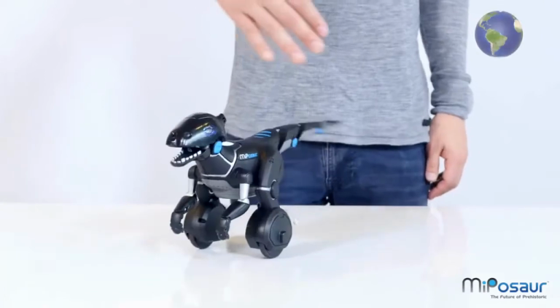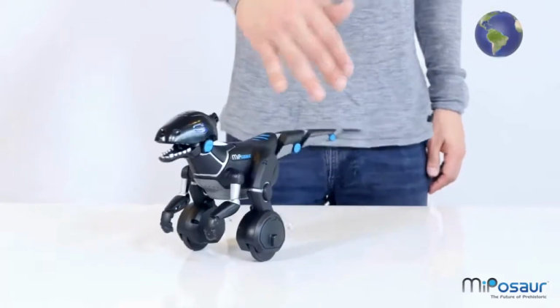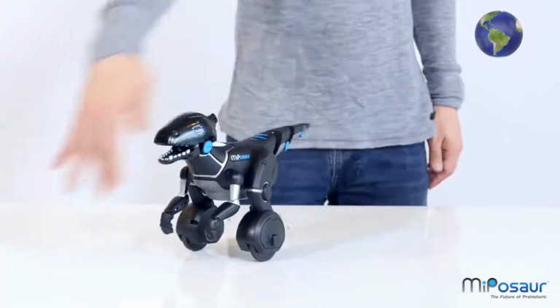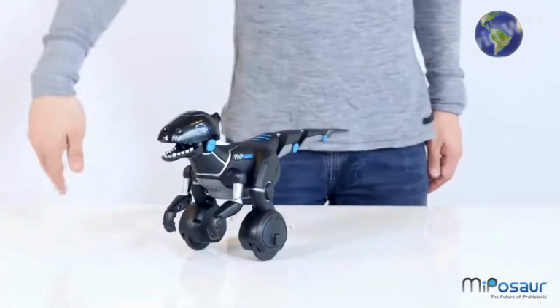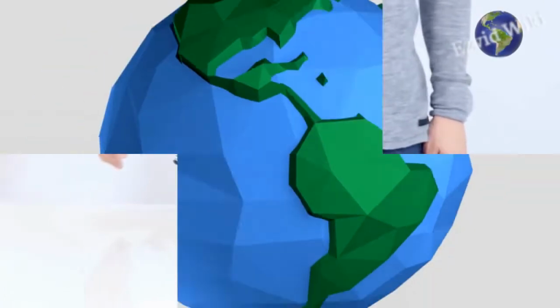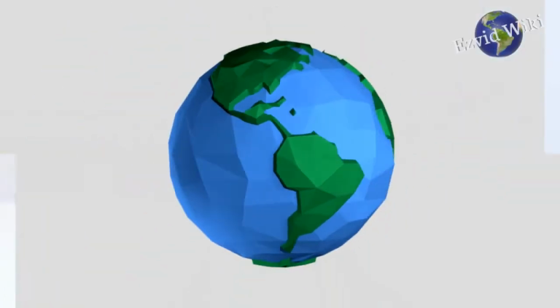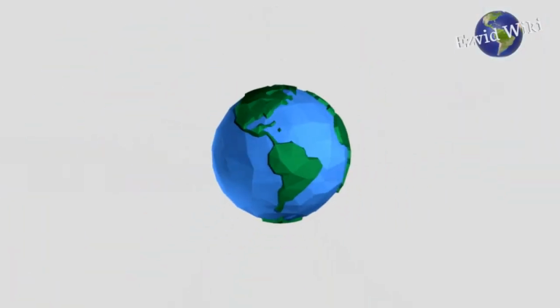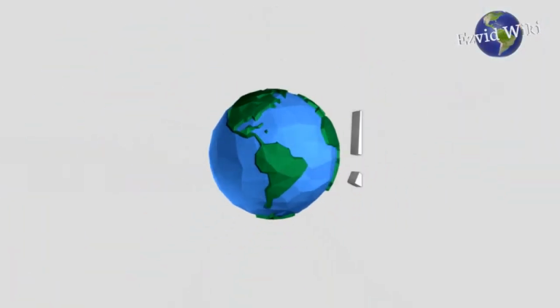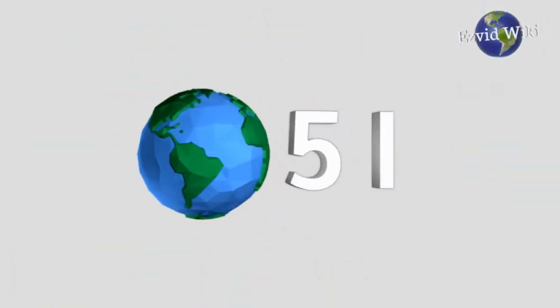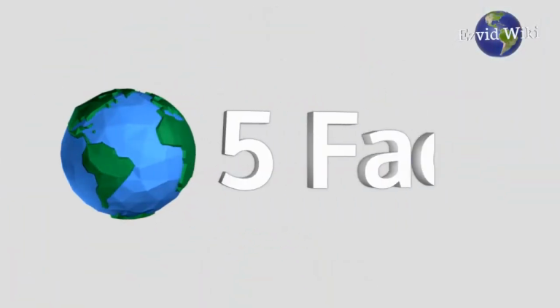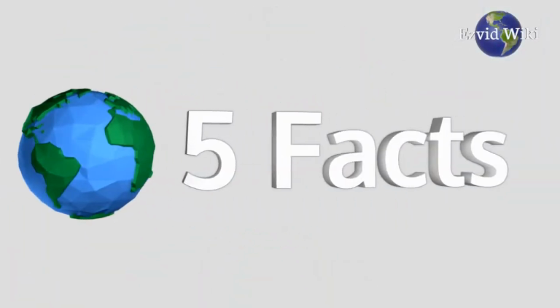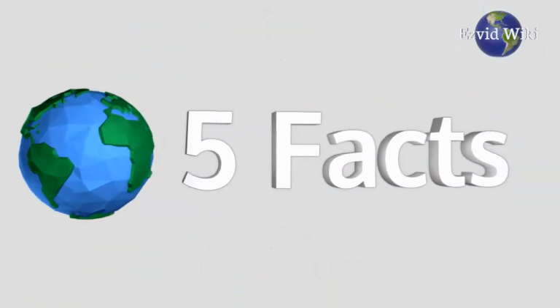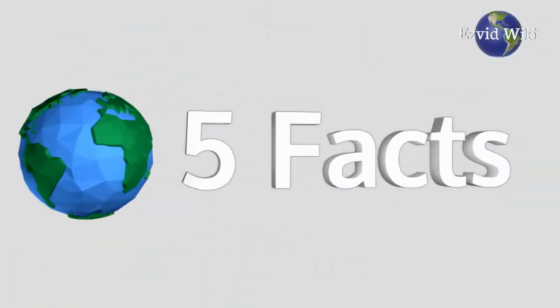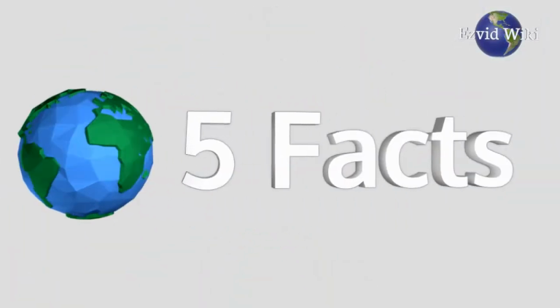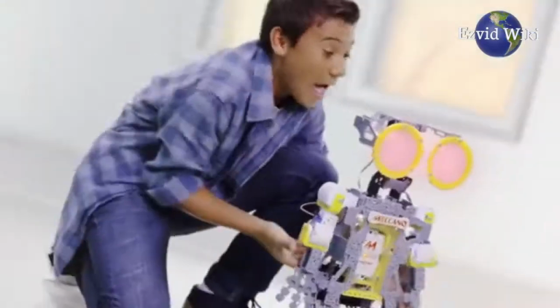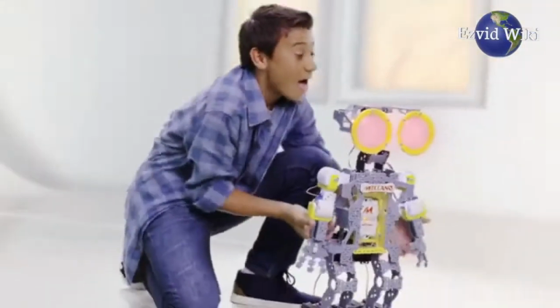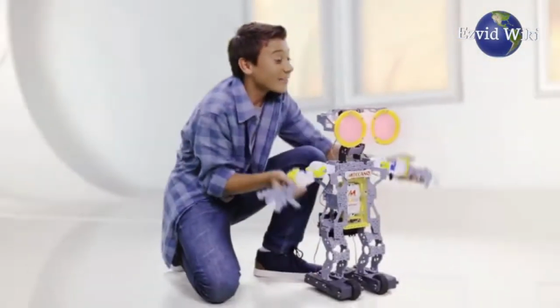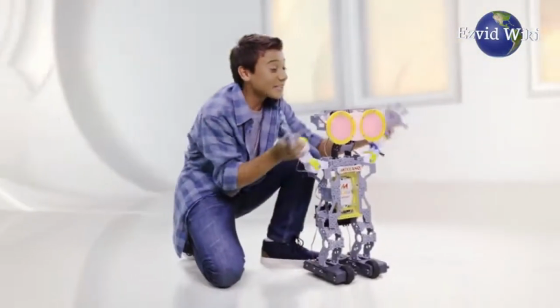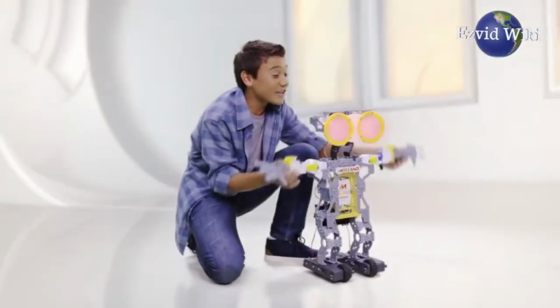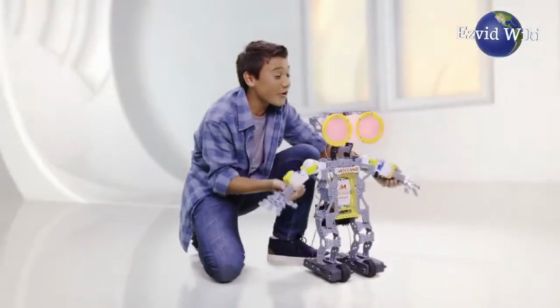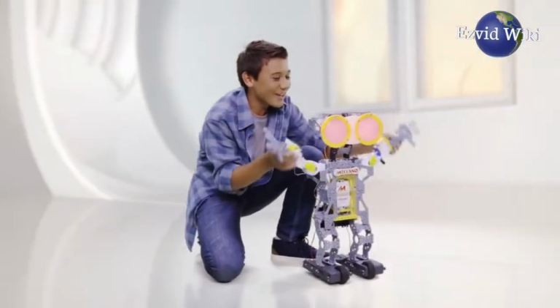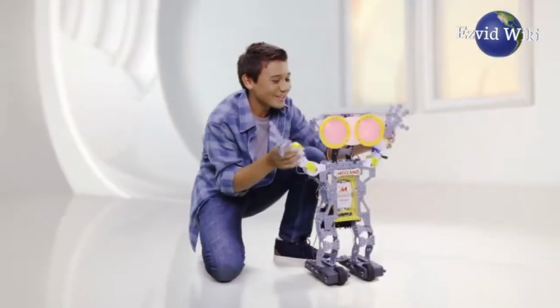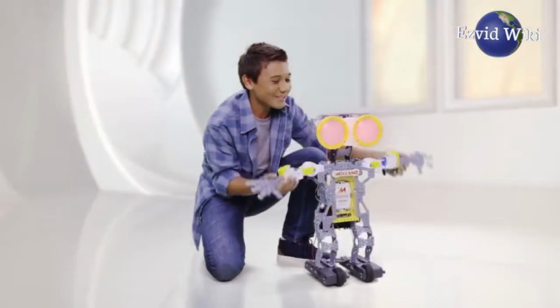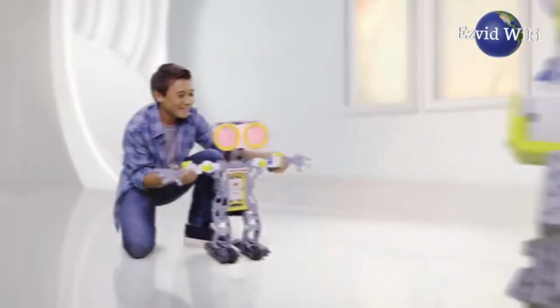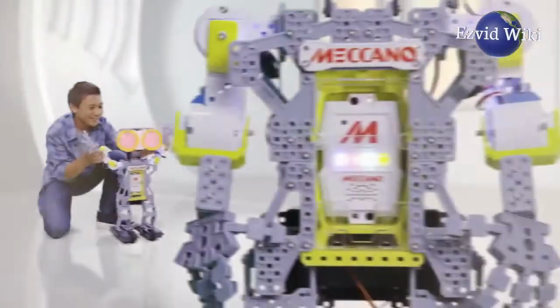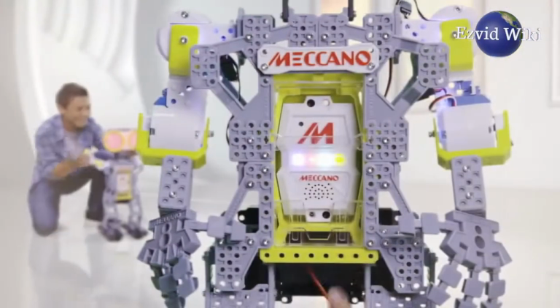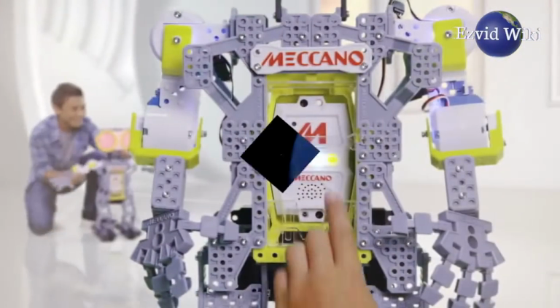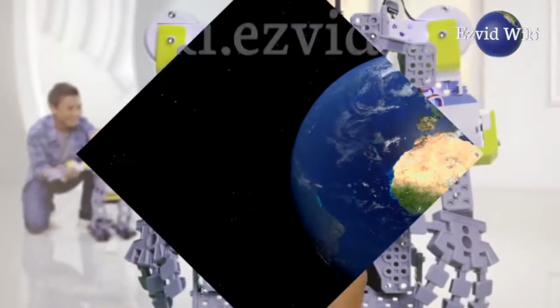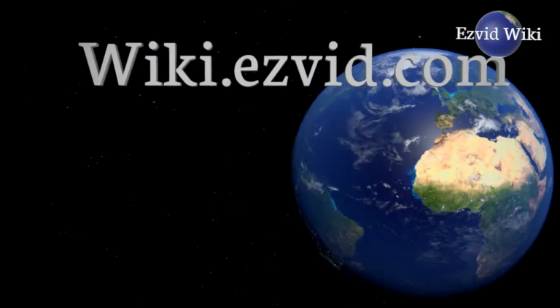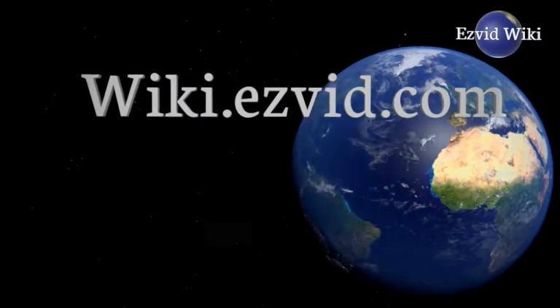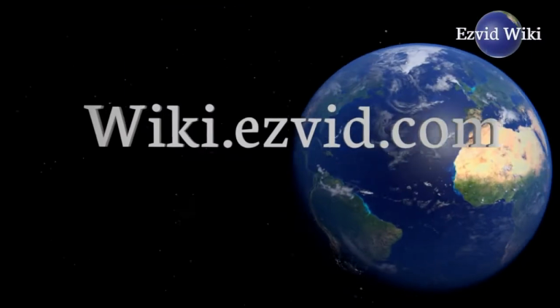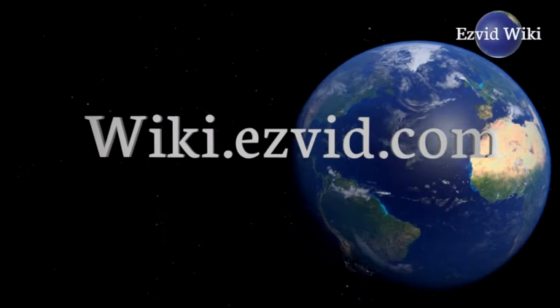These are the 5 facts you need to know about robots for kids. Brought to you by EasyVidWiki.